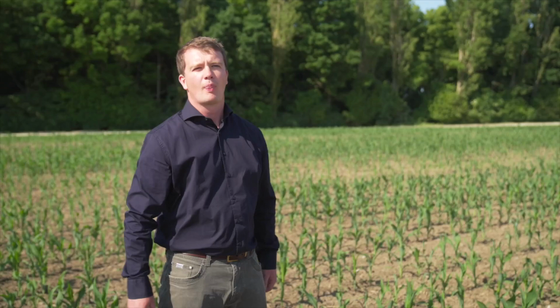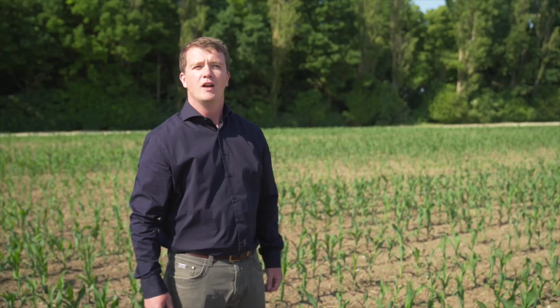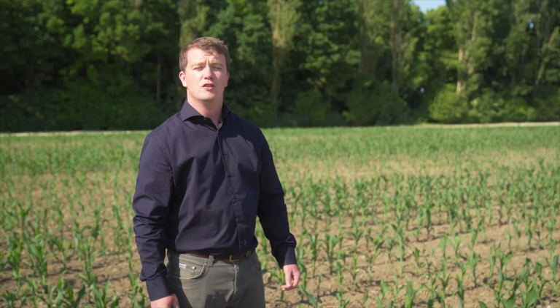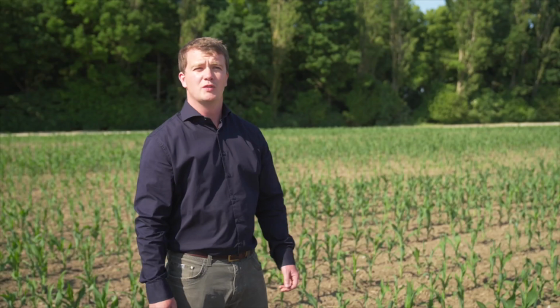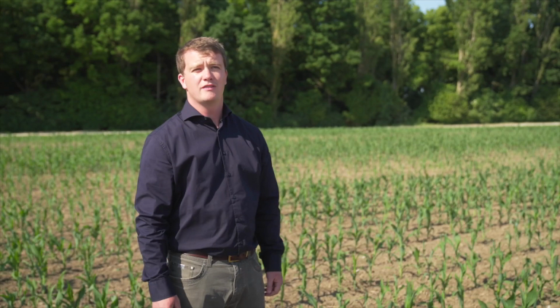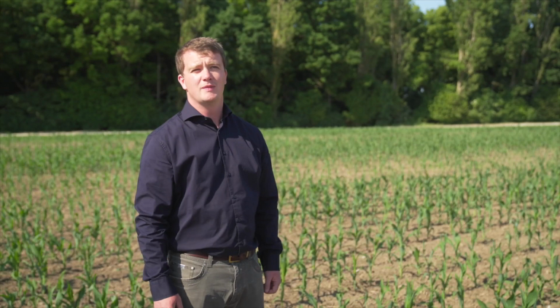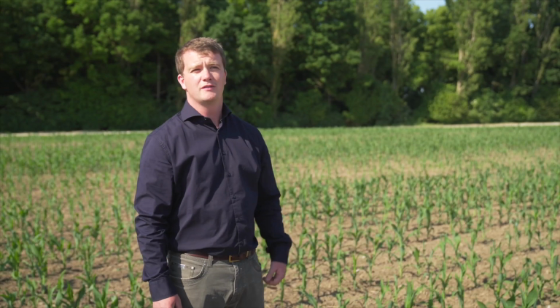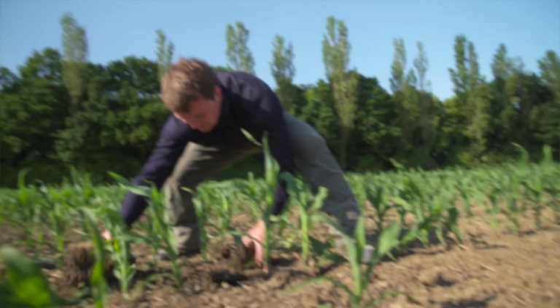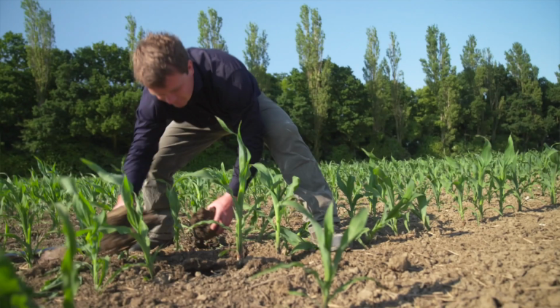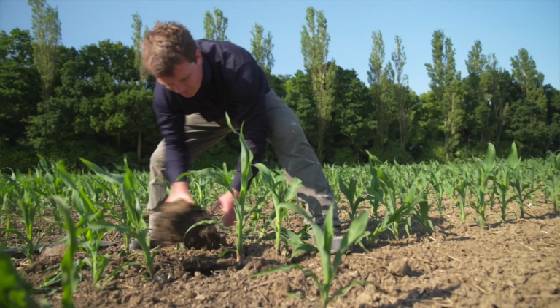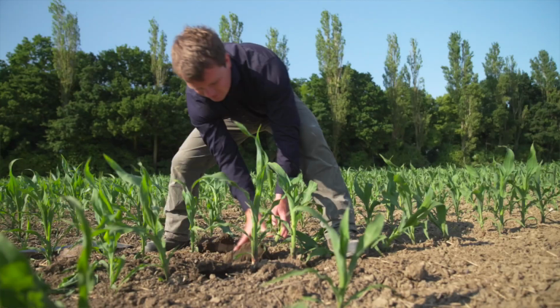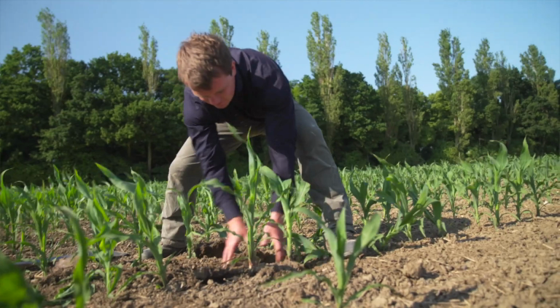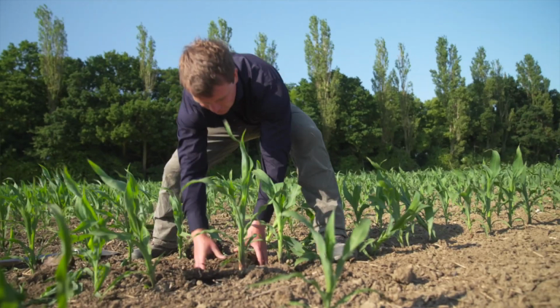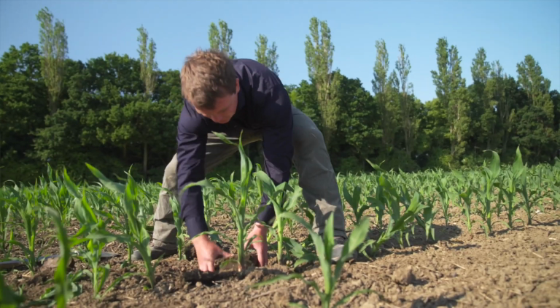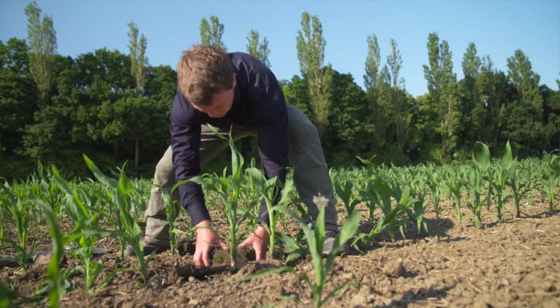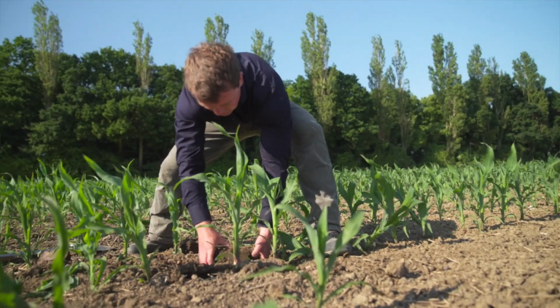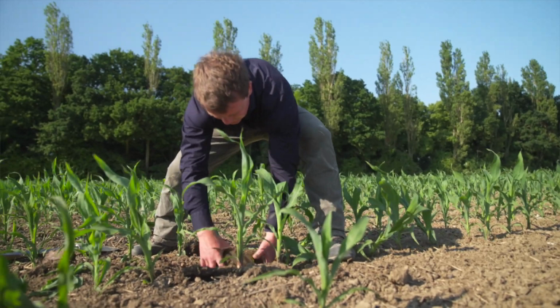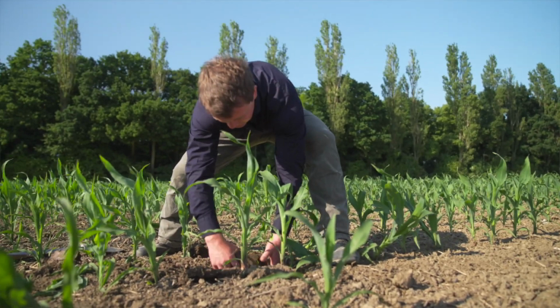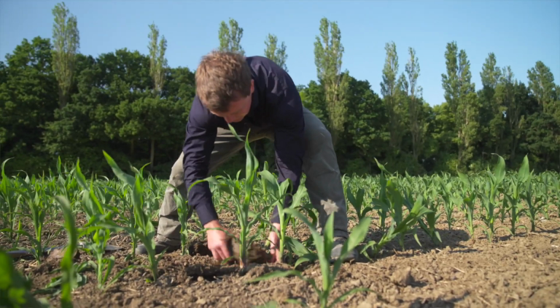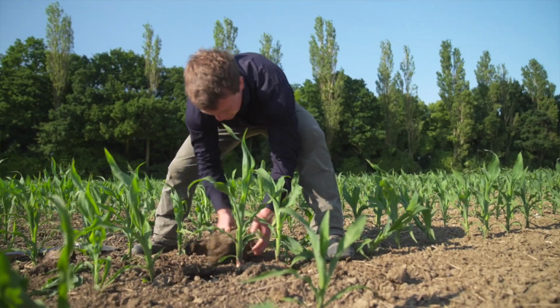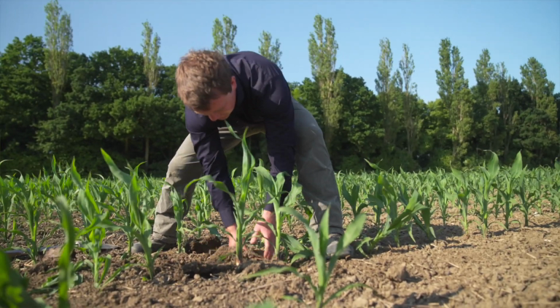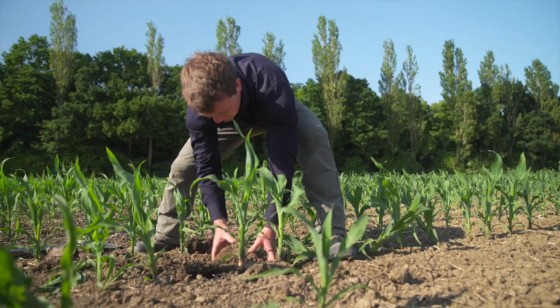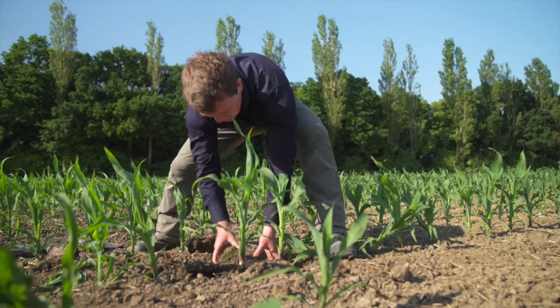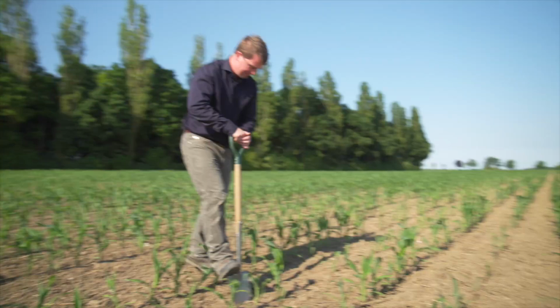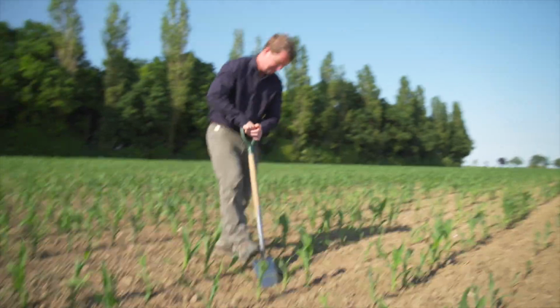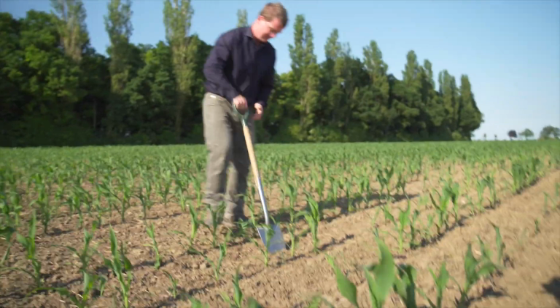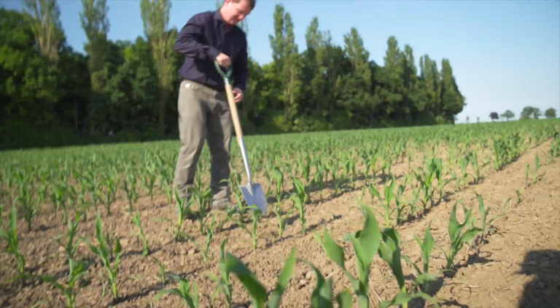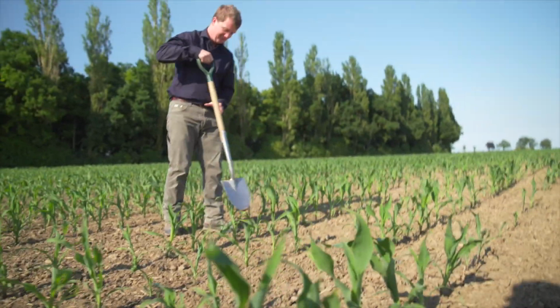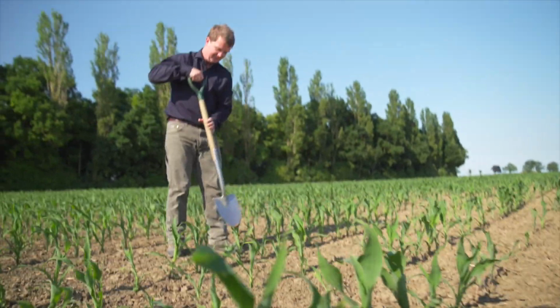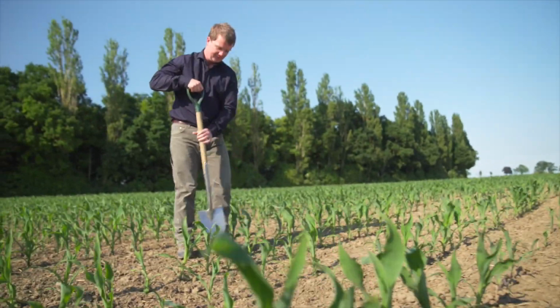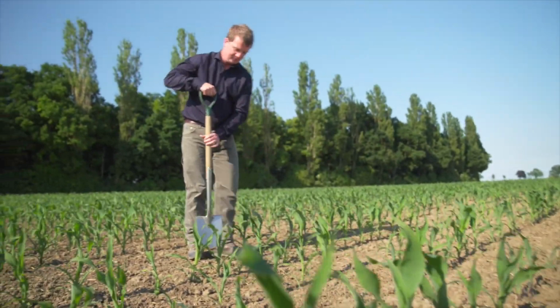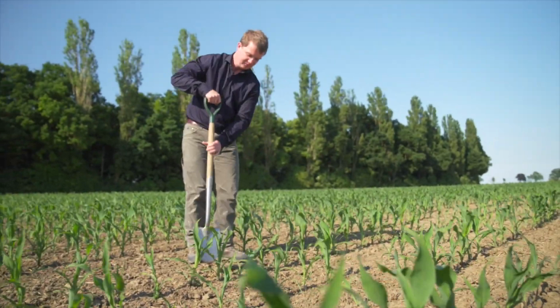A normal day for me is very varied — sometimes I'm looking at soils, sometimes I'm understanding more about crops.